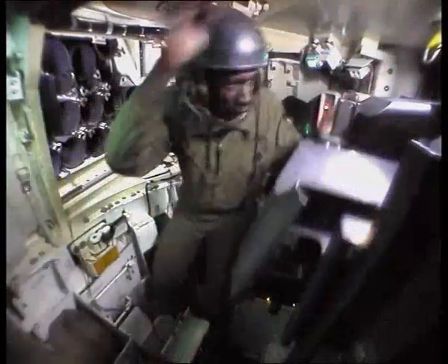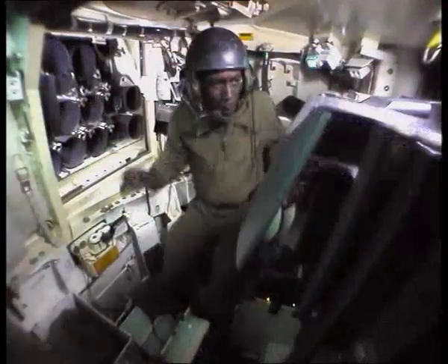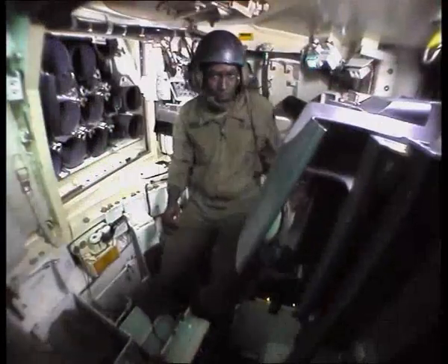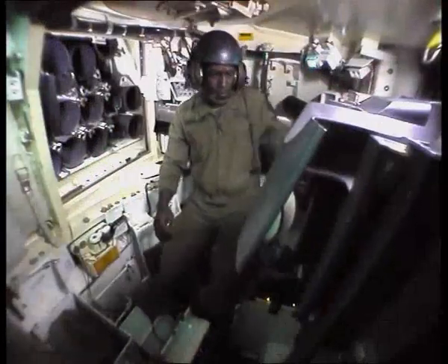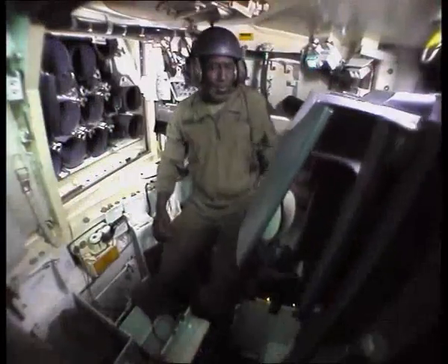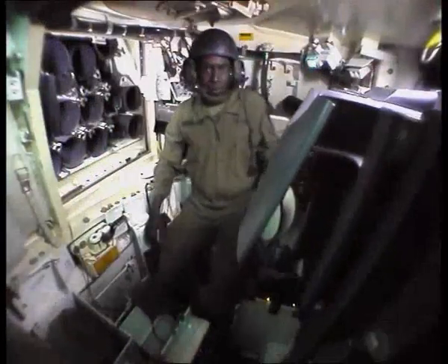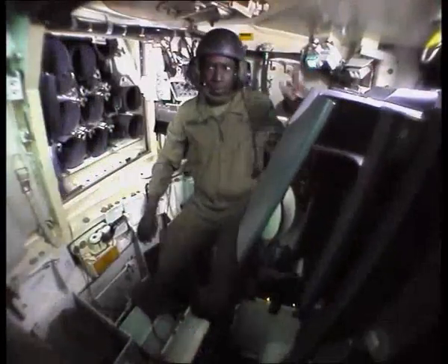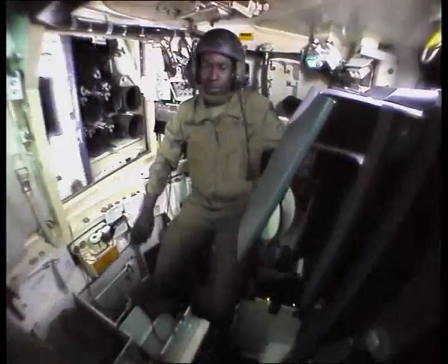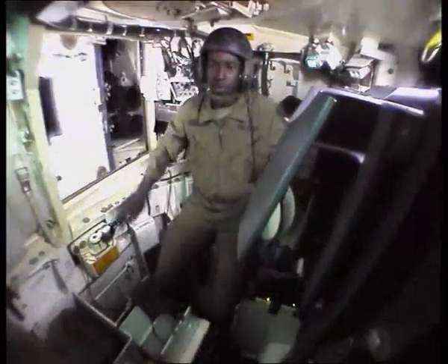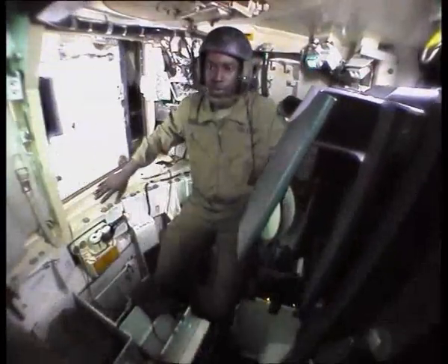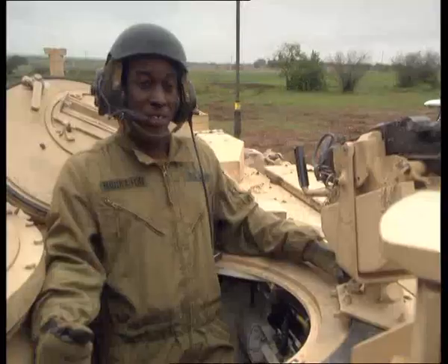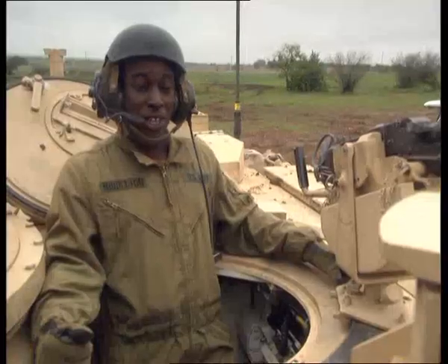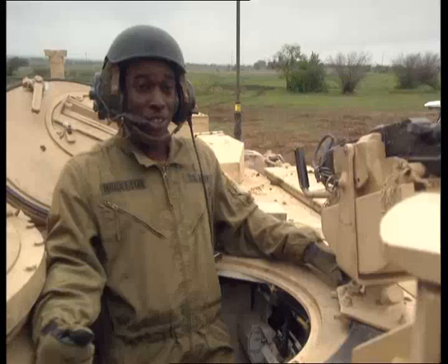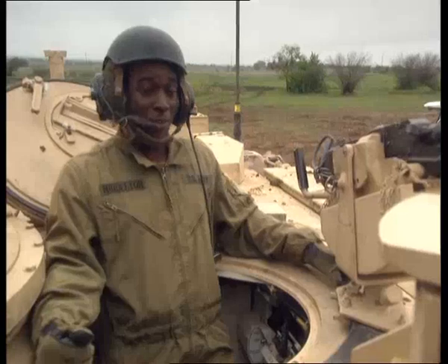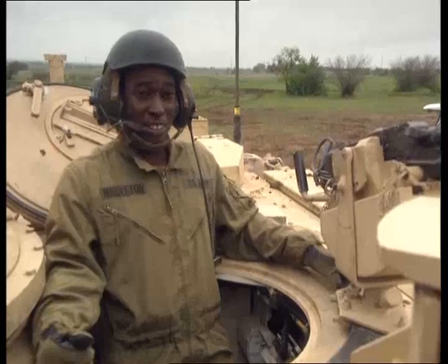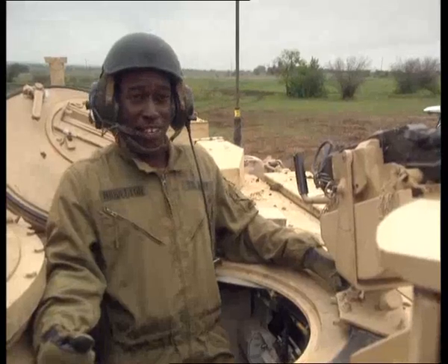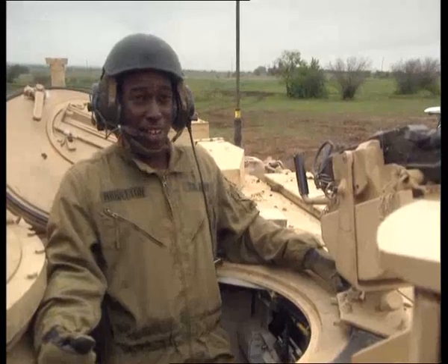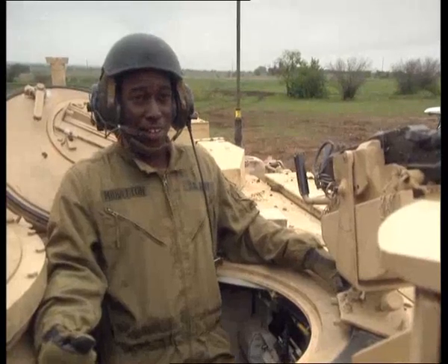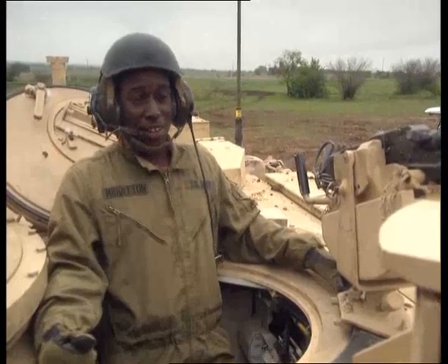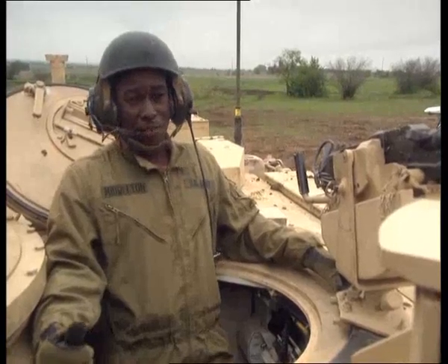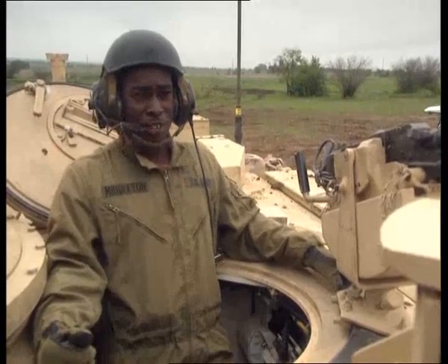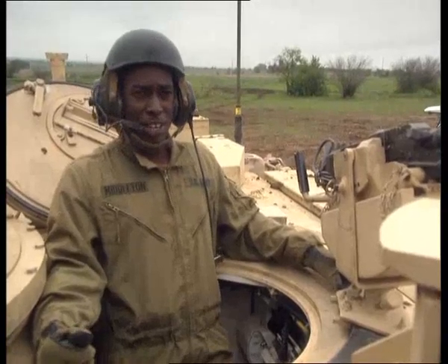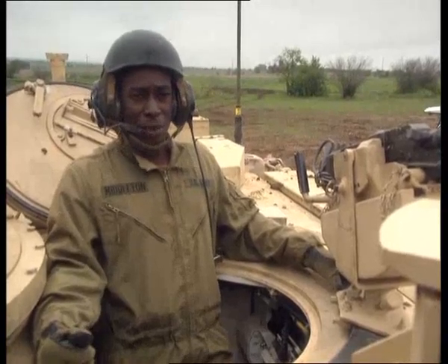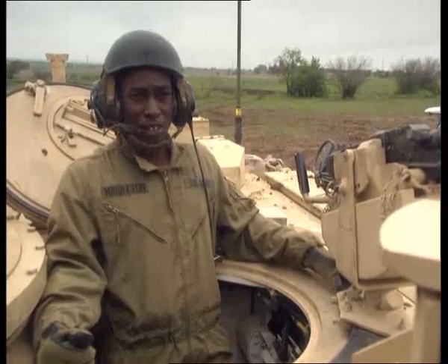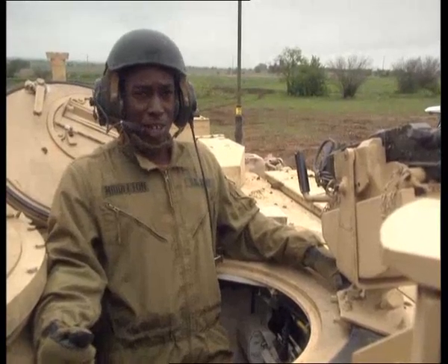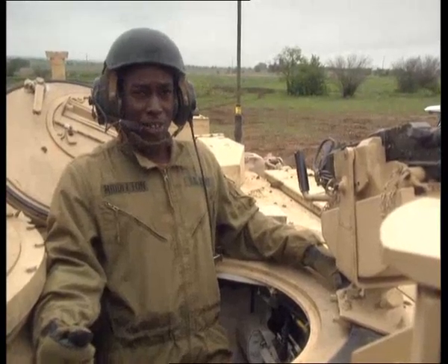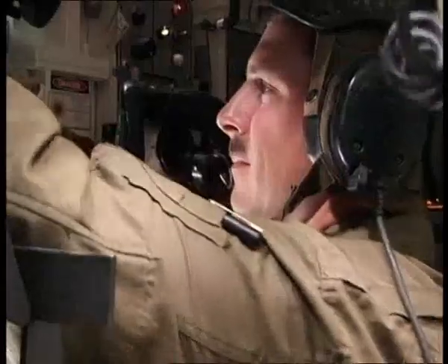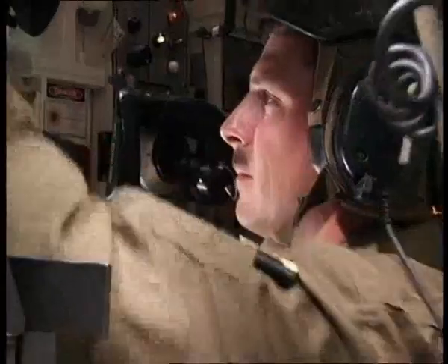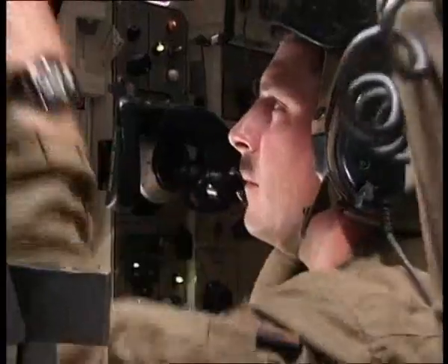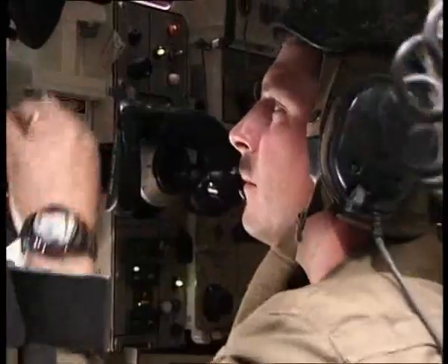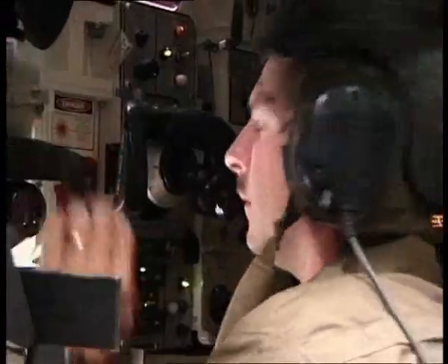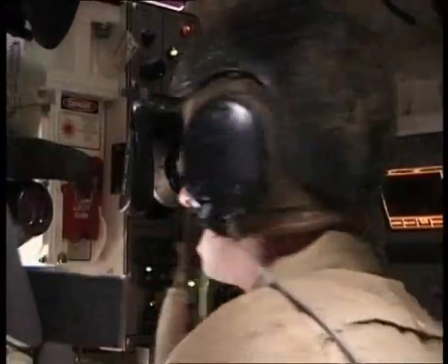As a loader, it's my job to get the rounds into the gun tube as fast as I can. The faster I get the rounds into the gun tube, the faster the gunner can hit the target.